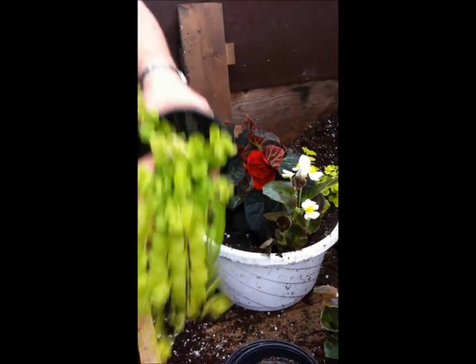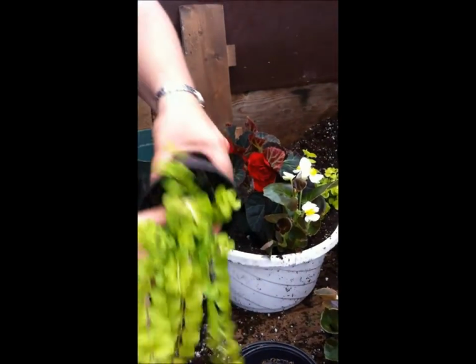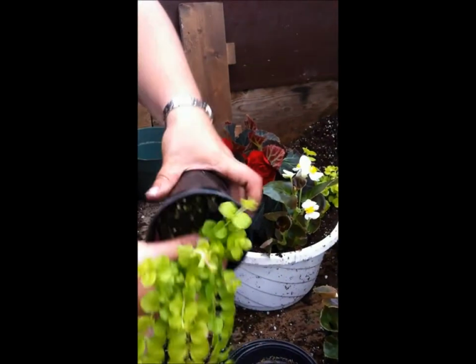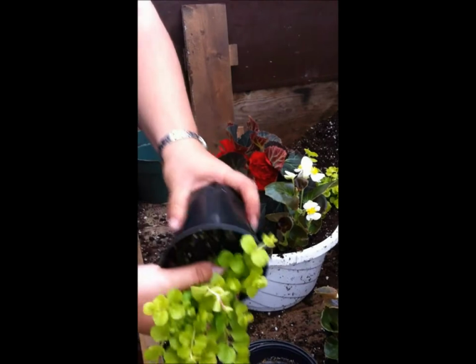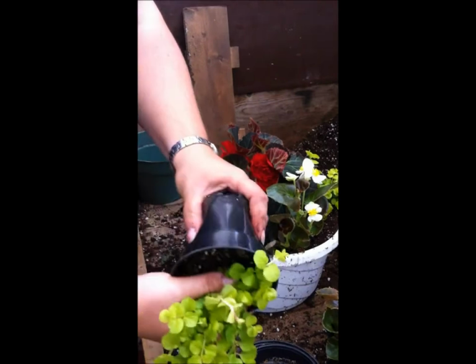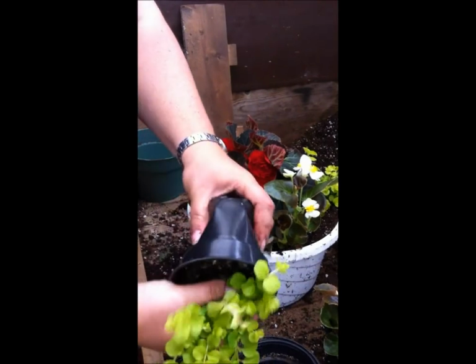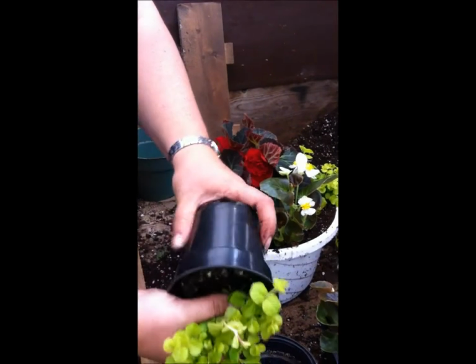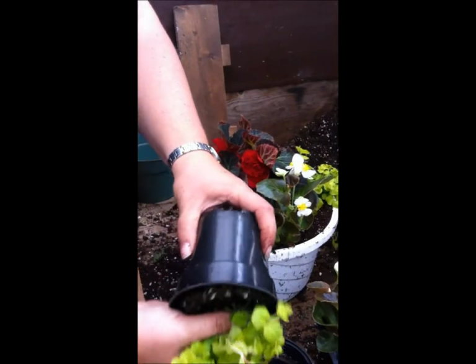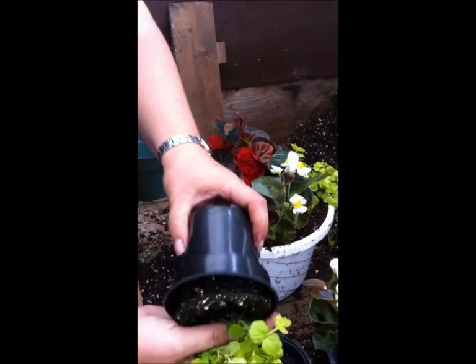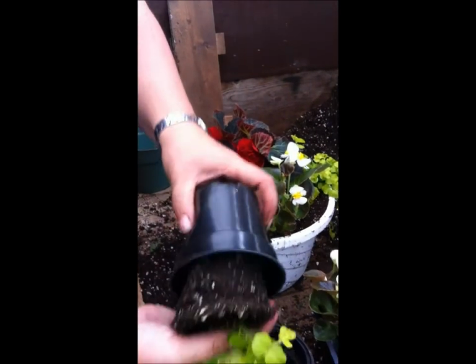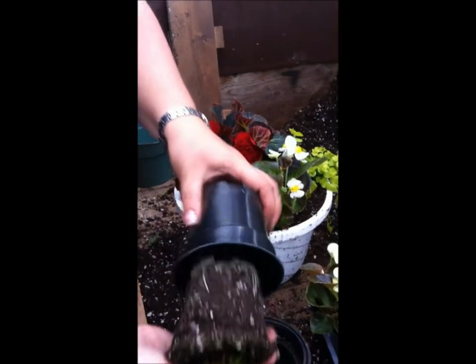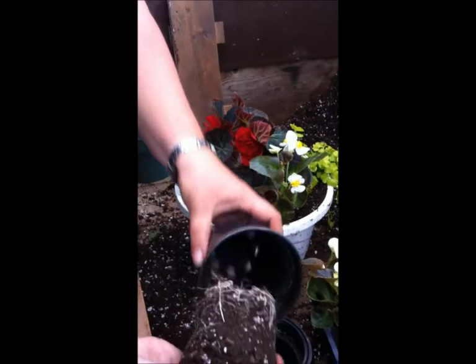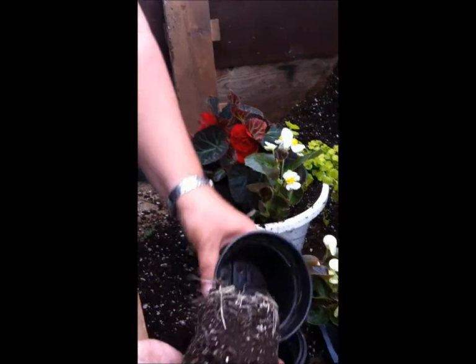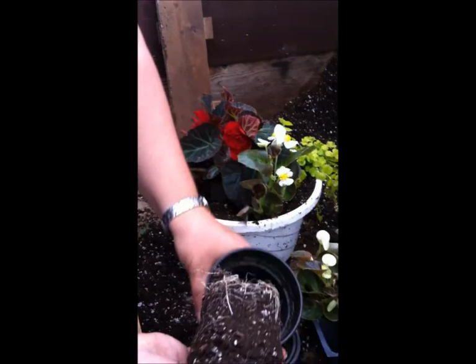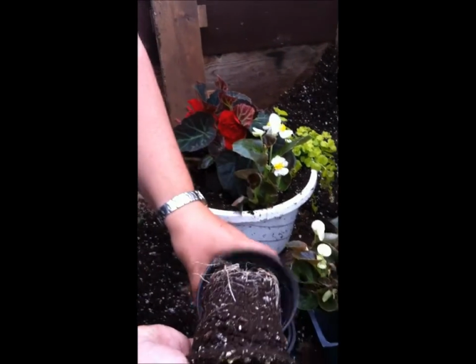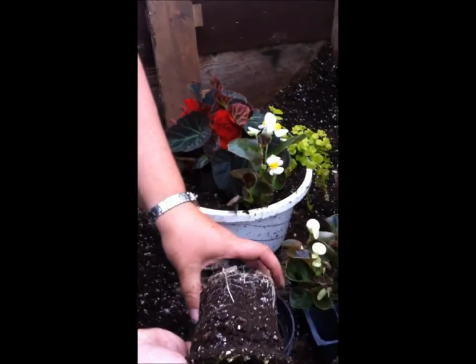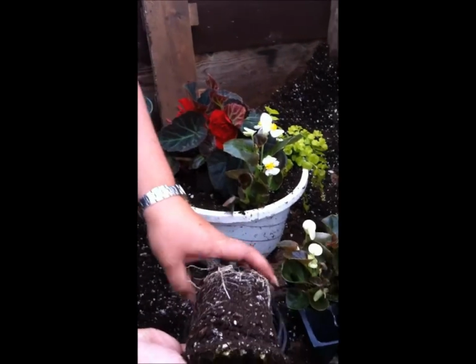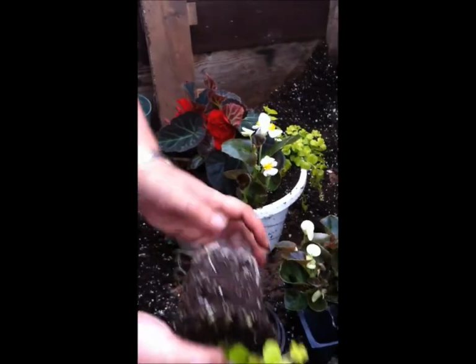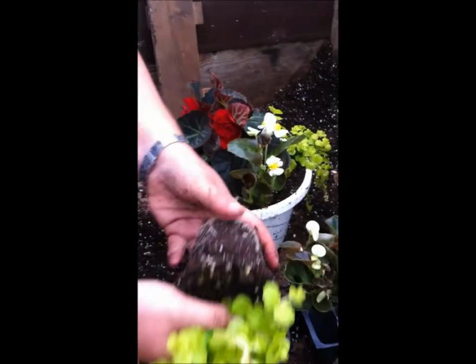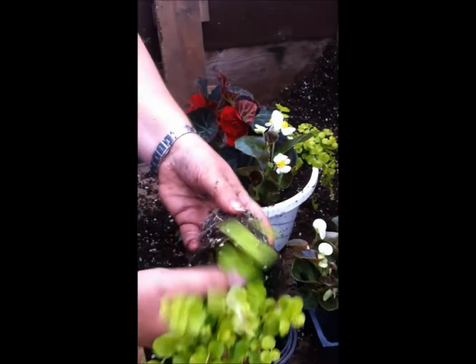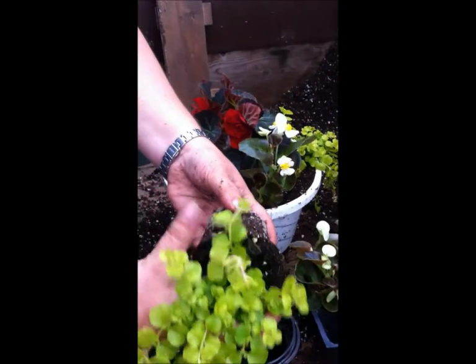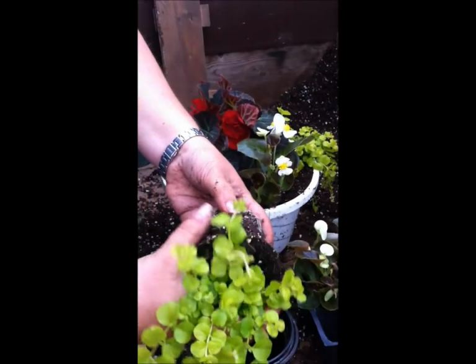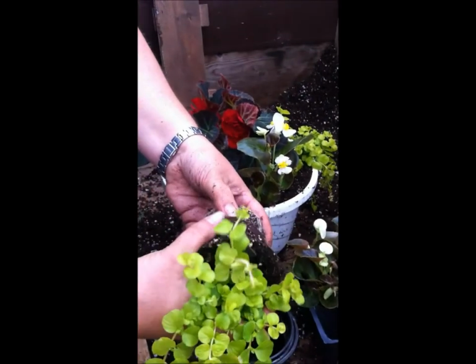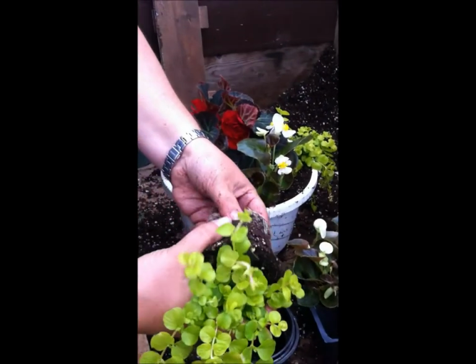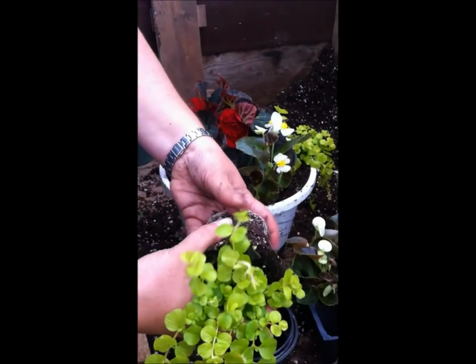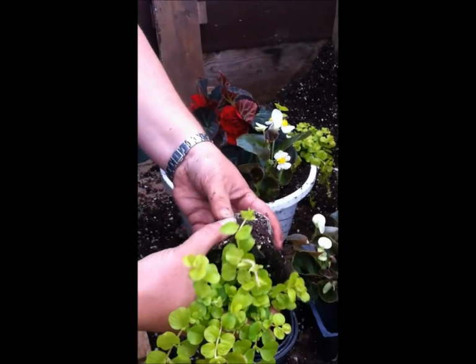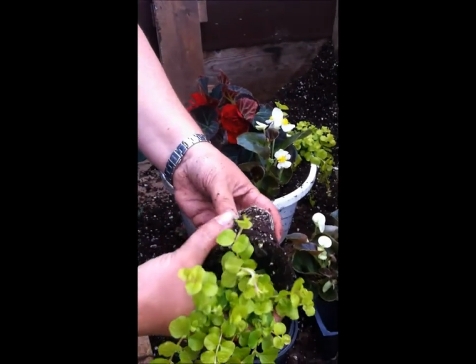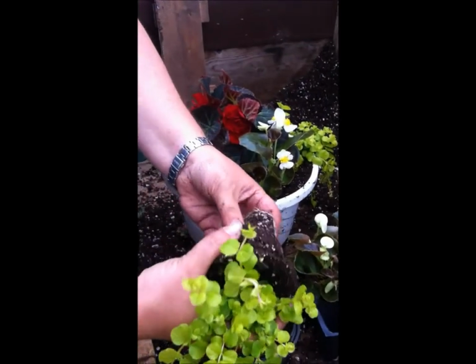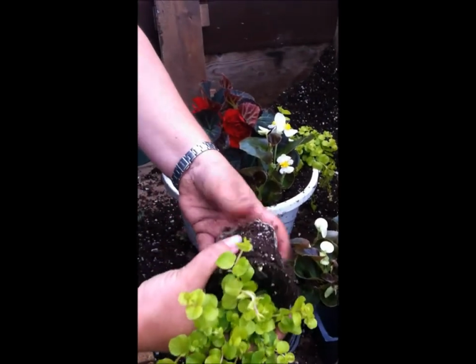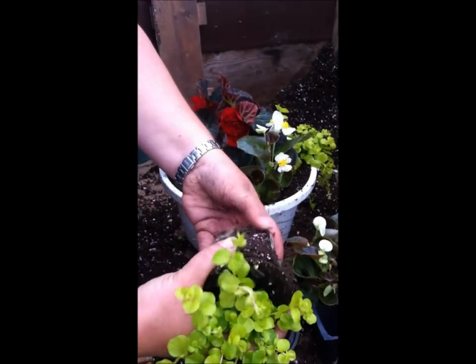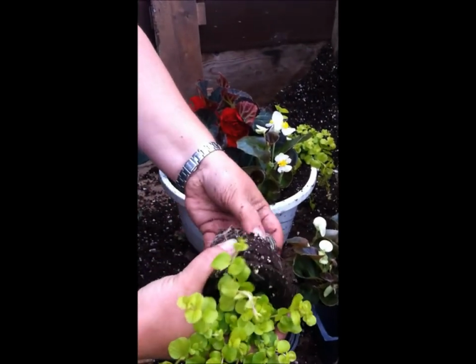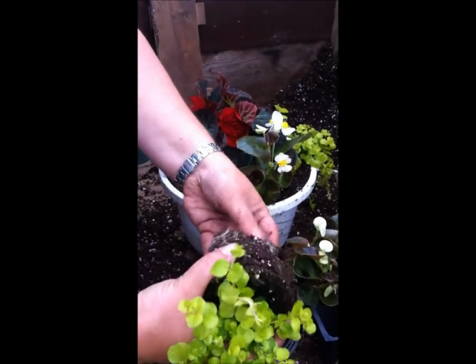Some more creeping Jenny here. When you're taking it out of the pot, do it carefully — pinch carefully.